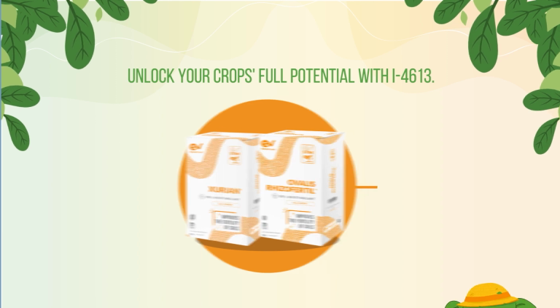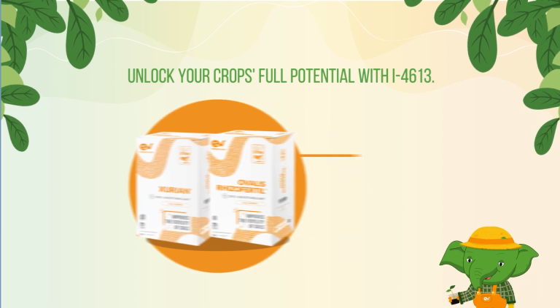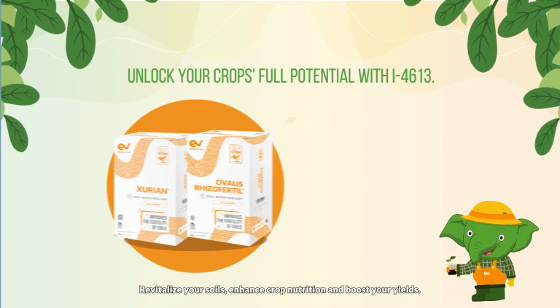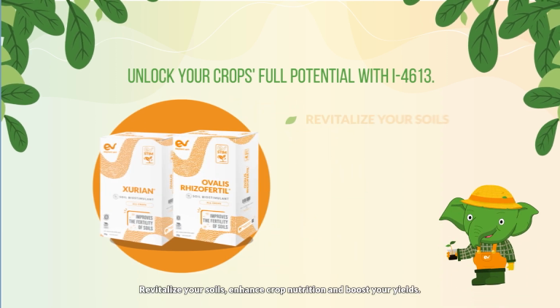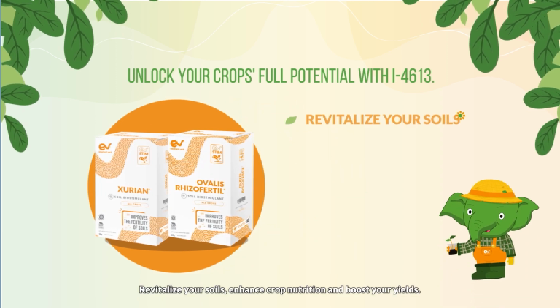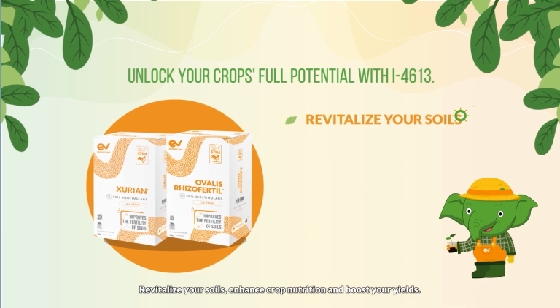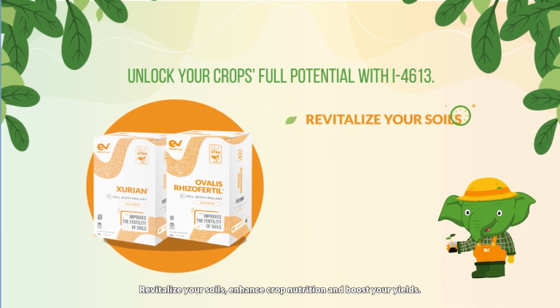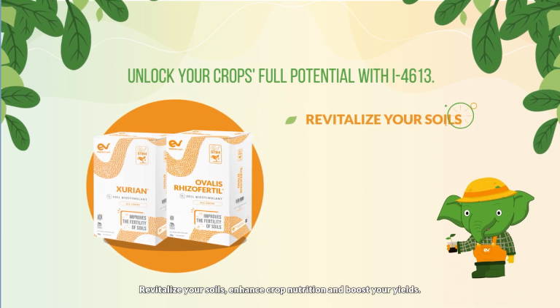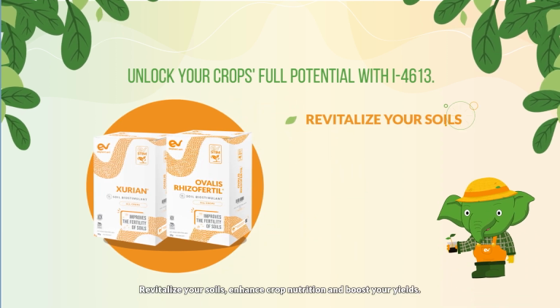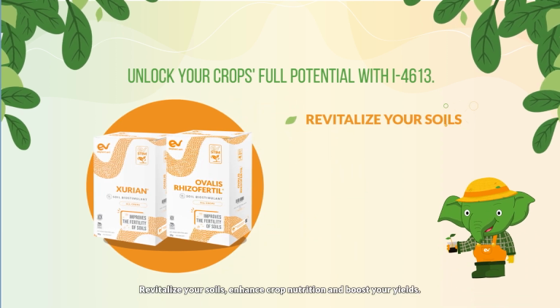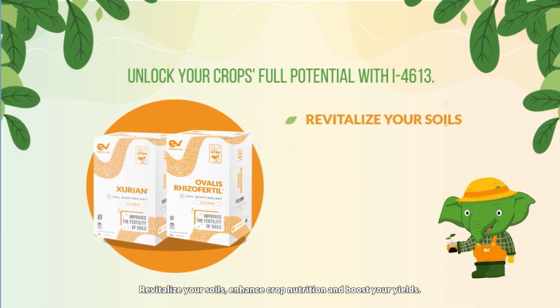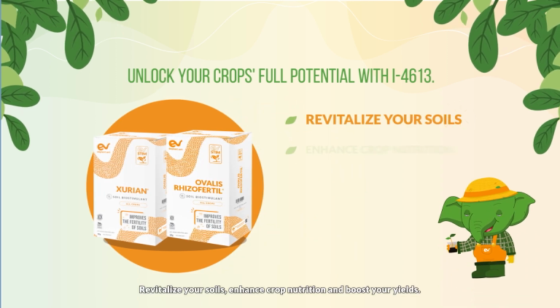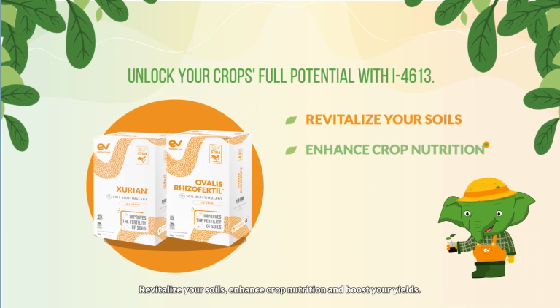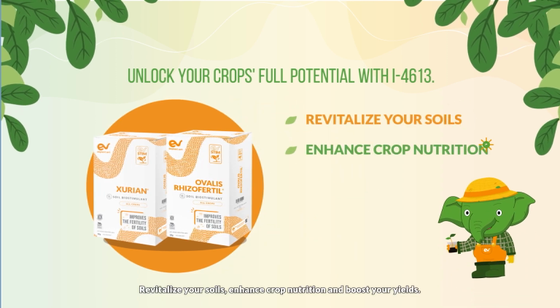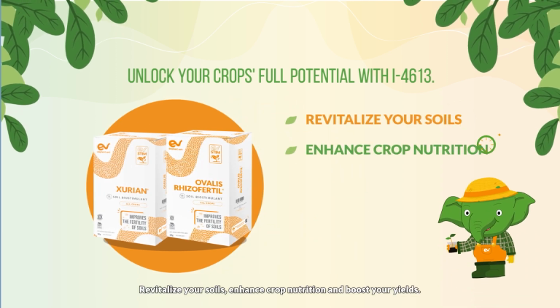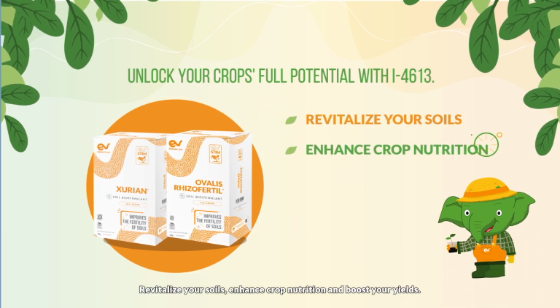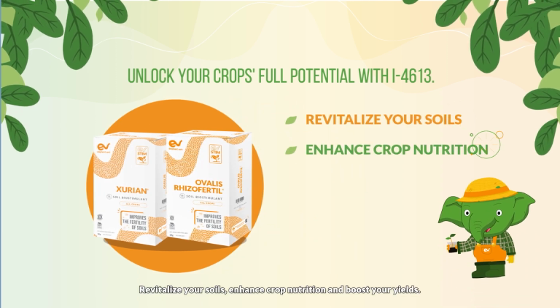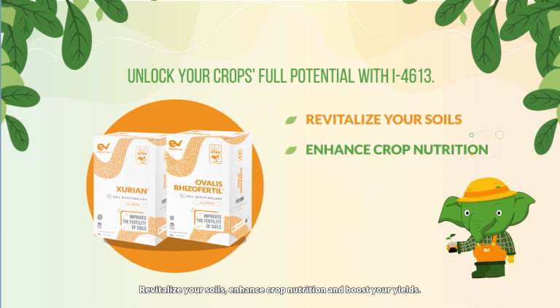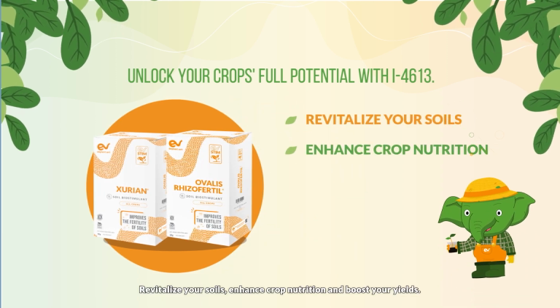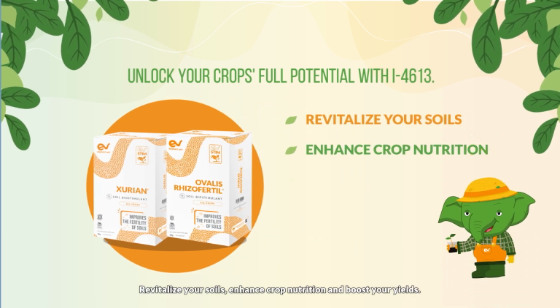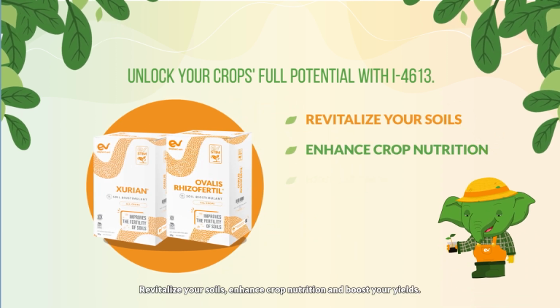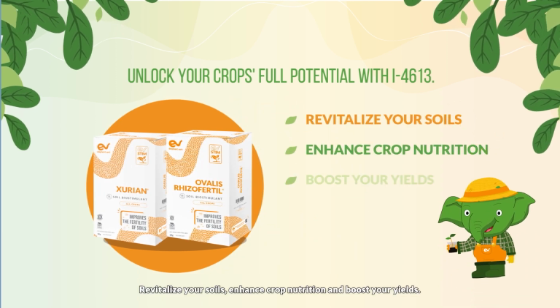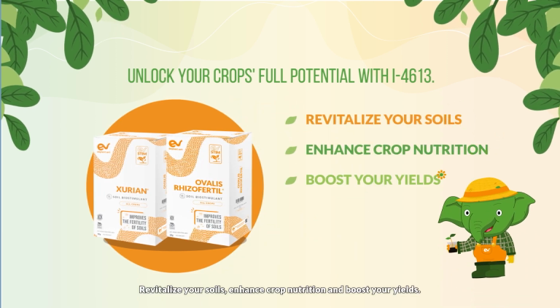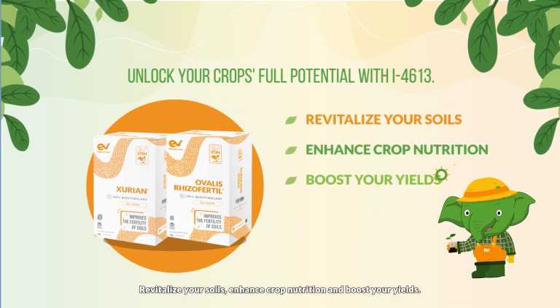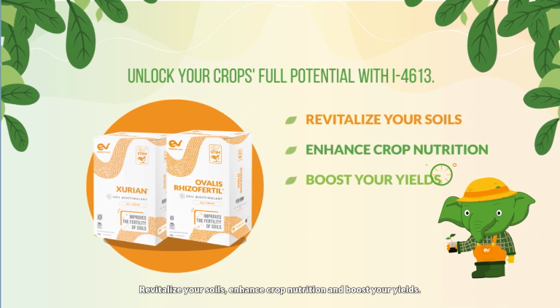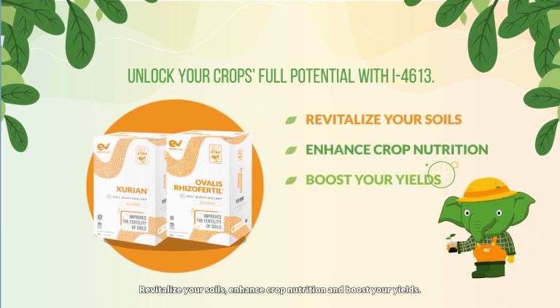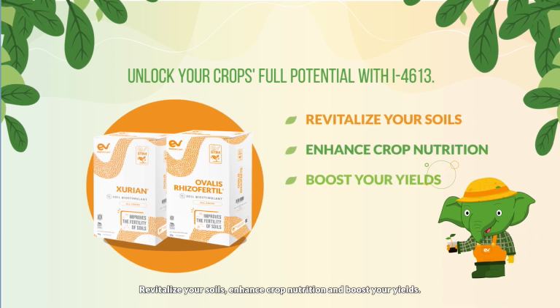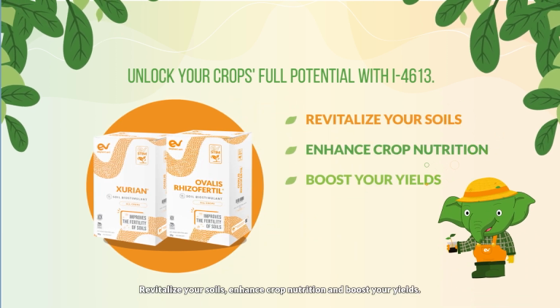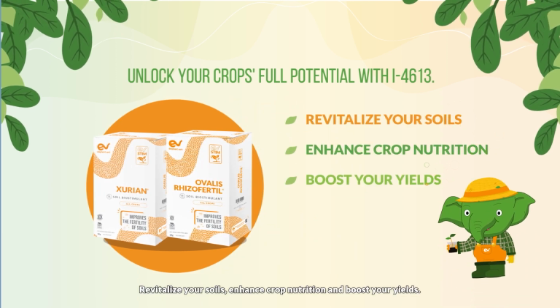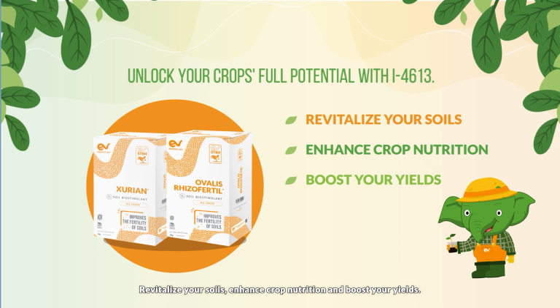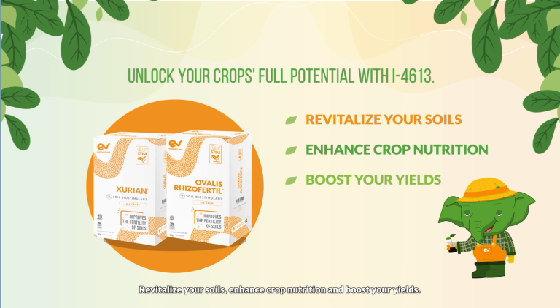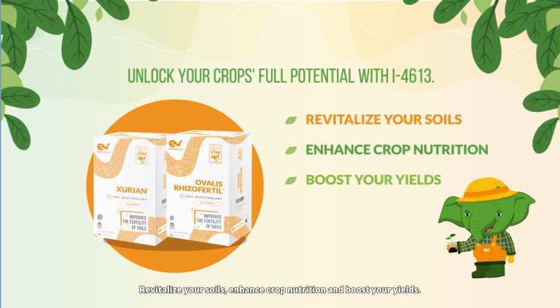Unlock your crop's full potential with I4613: revitalize your soils, enhance crop nutrition, and boost your yields.